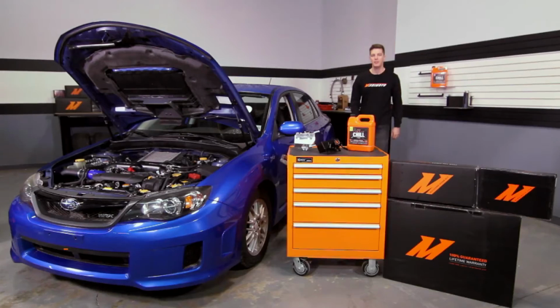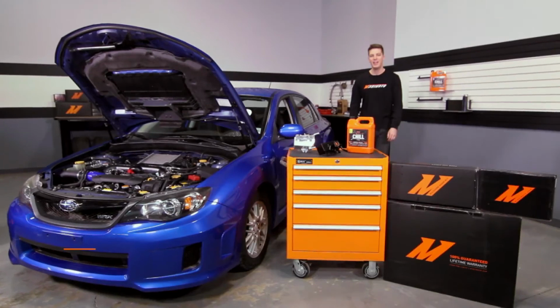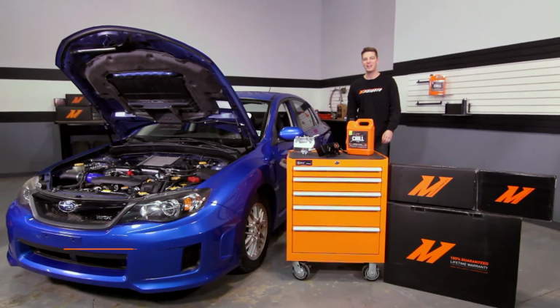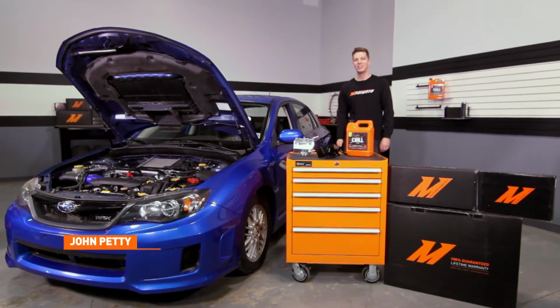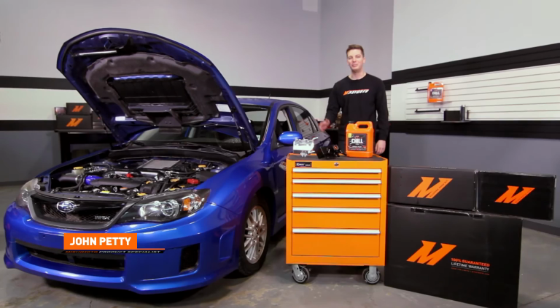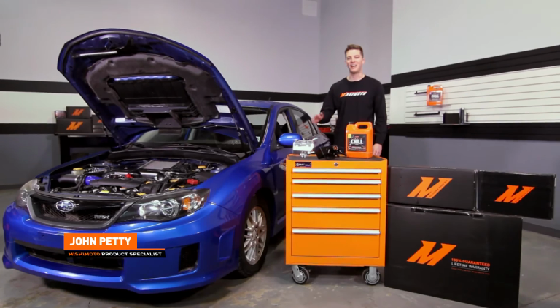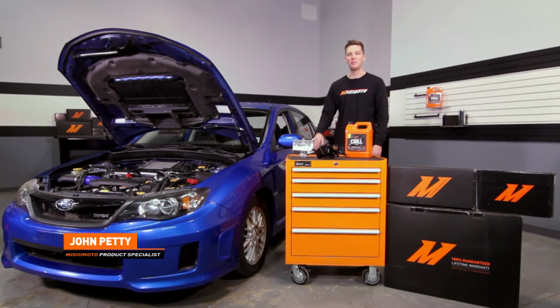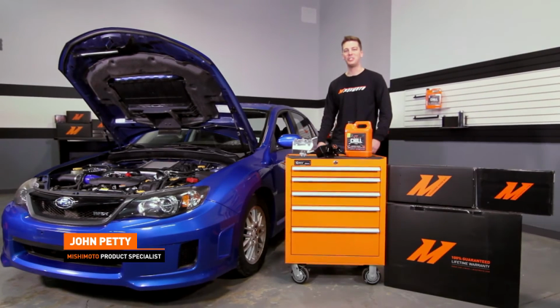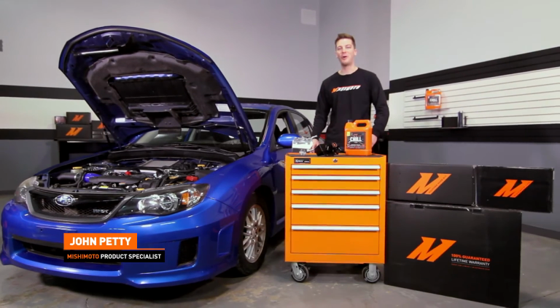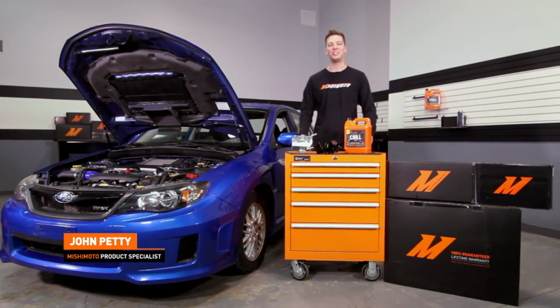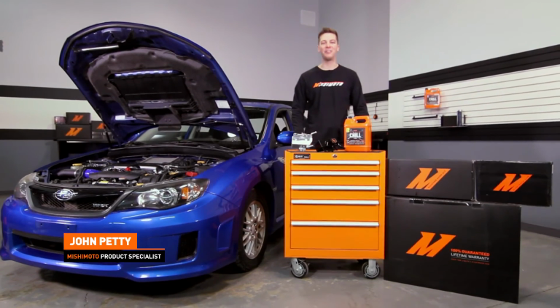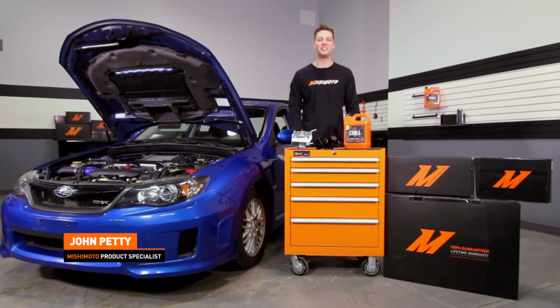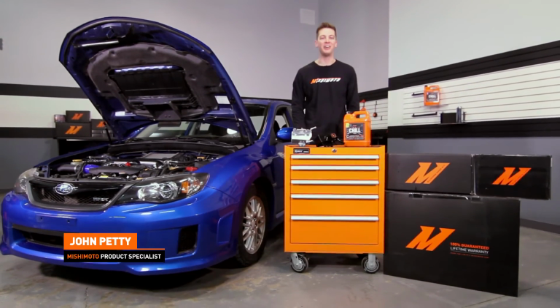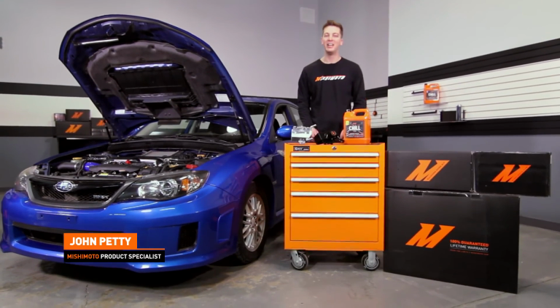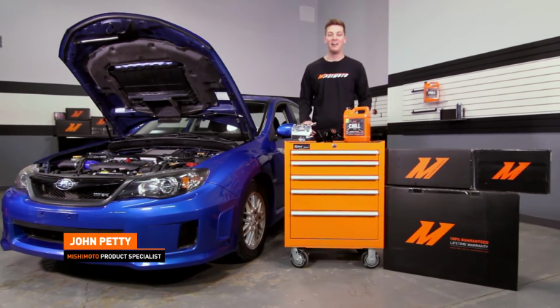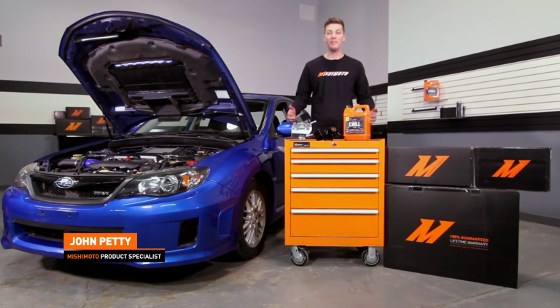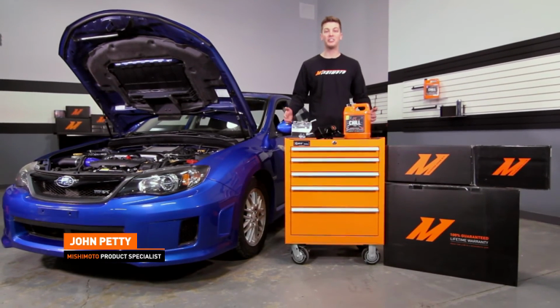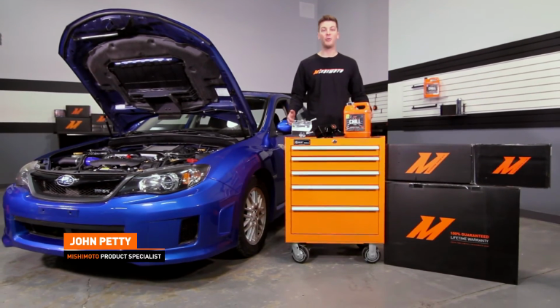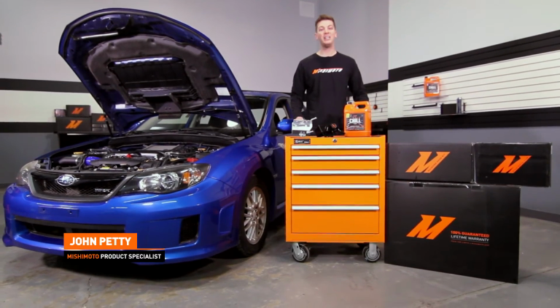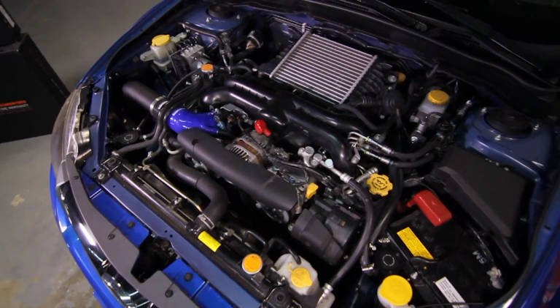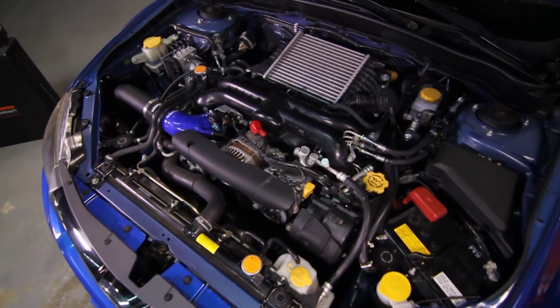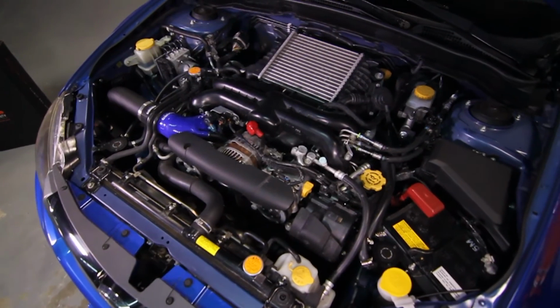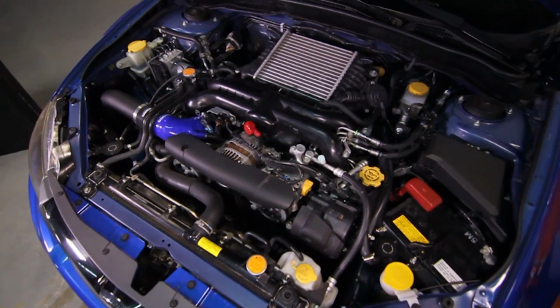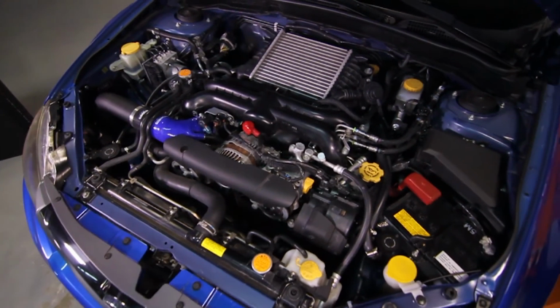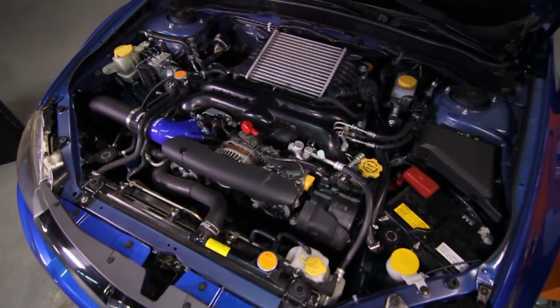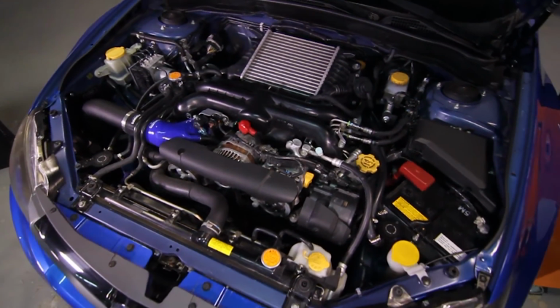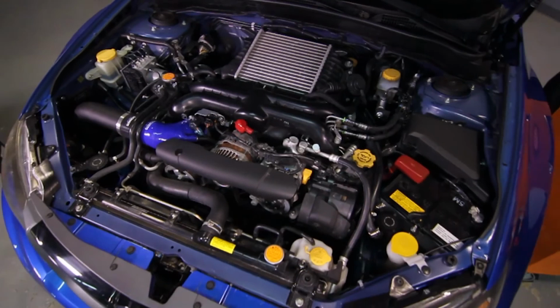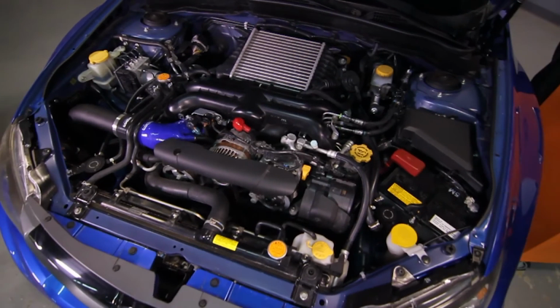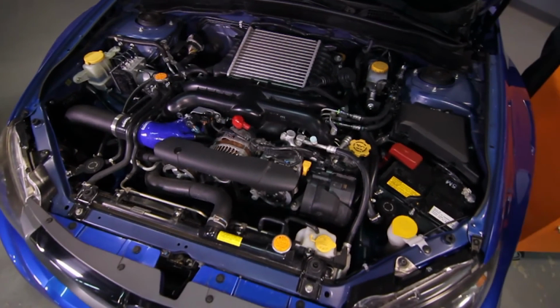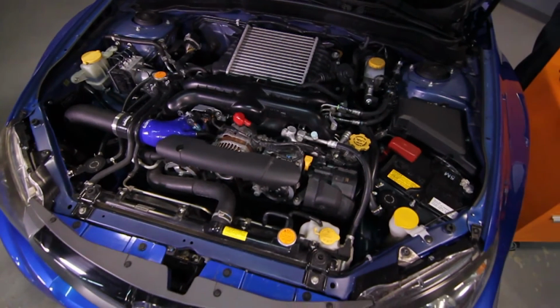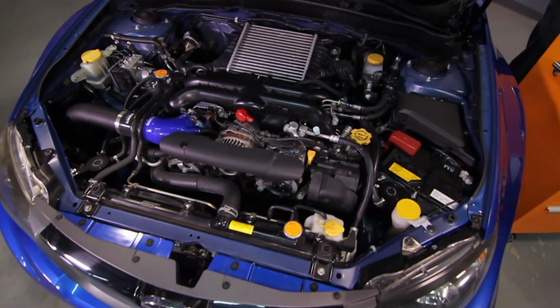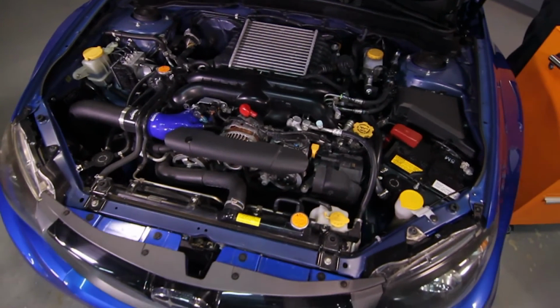Hey guys, I'm John from the Mishimoto Engineering Facility. If you haven't done so already, make sure to subscribe to our YouTube for more great Subaru videos.